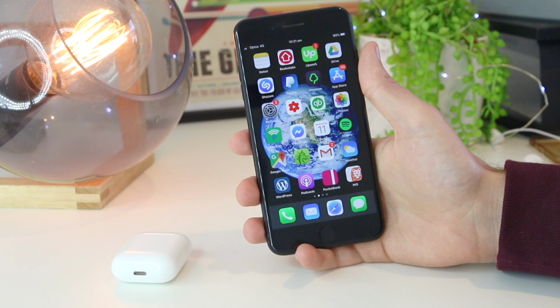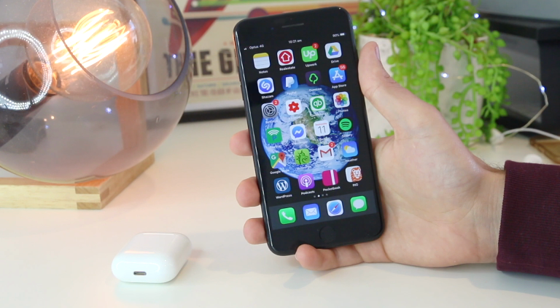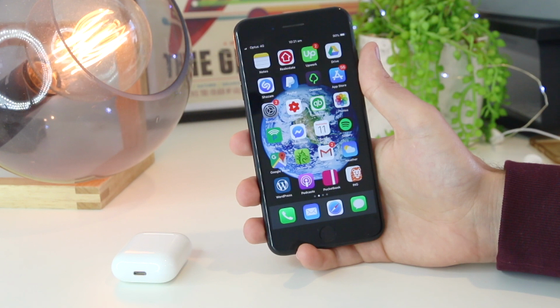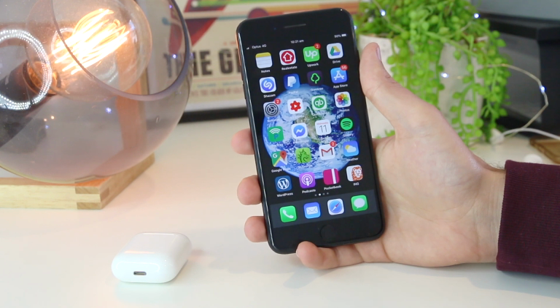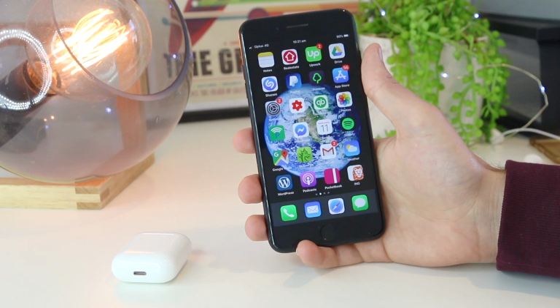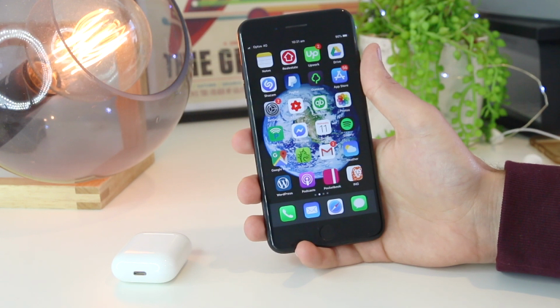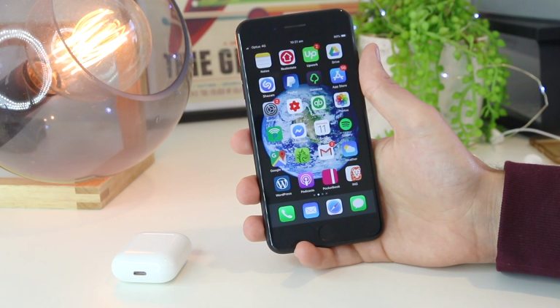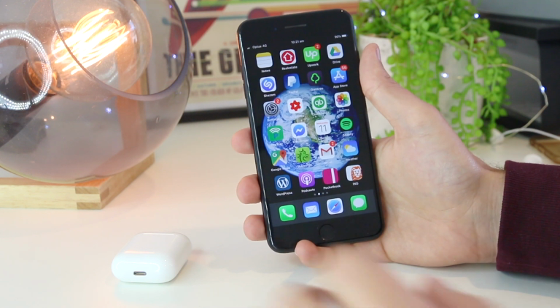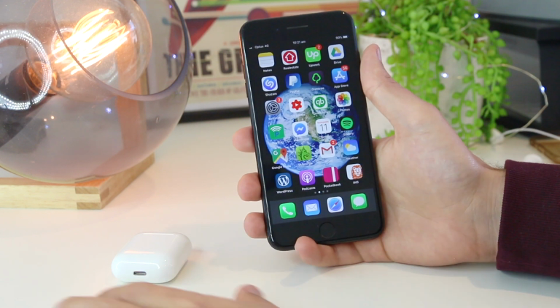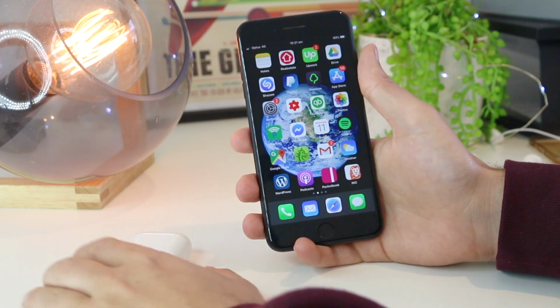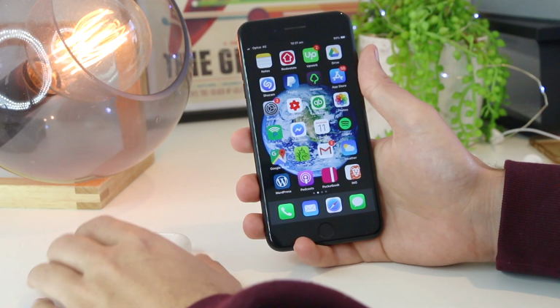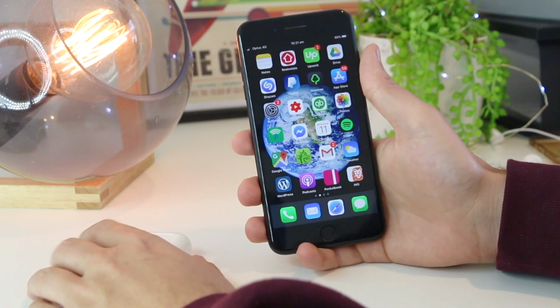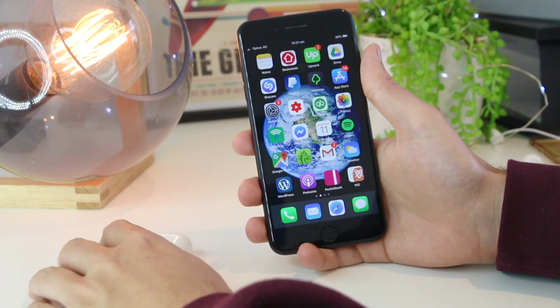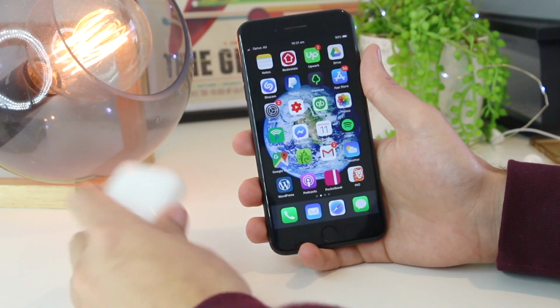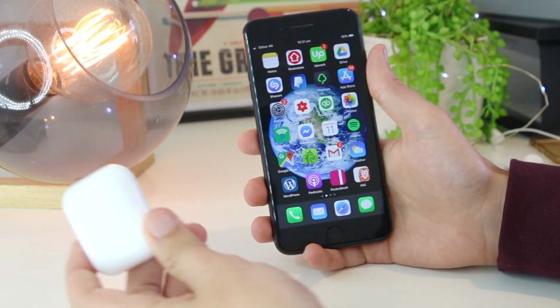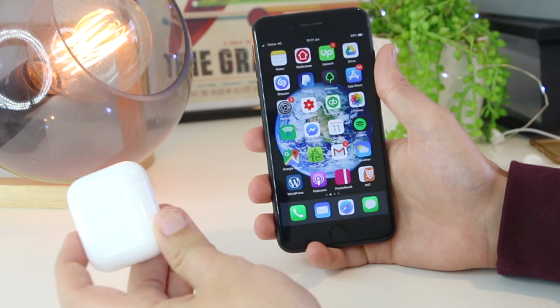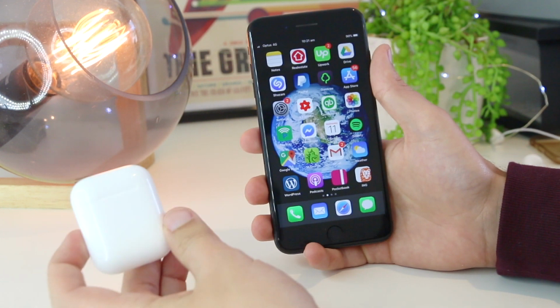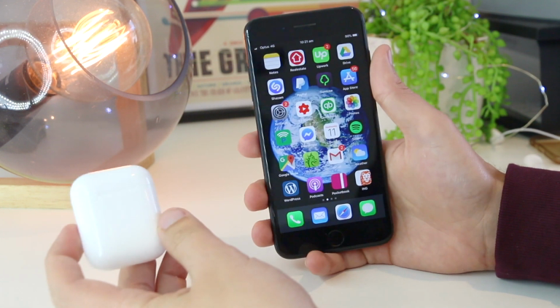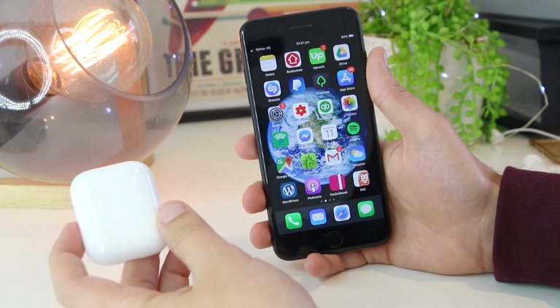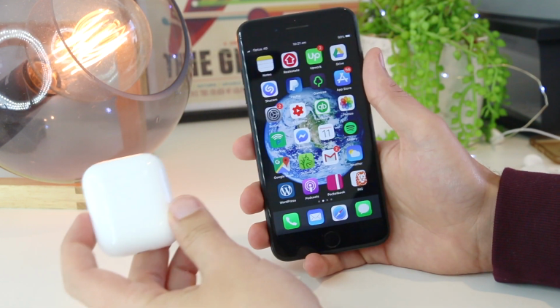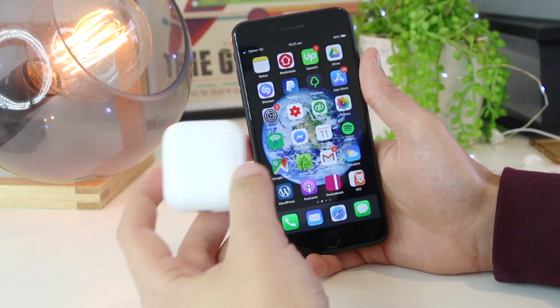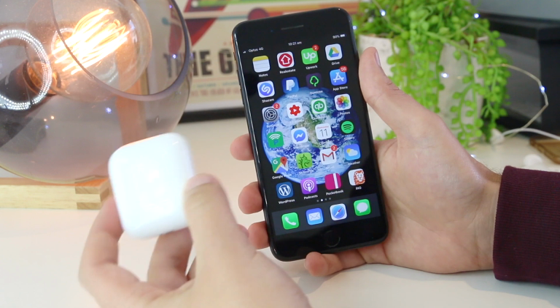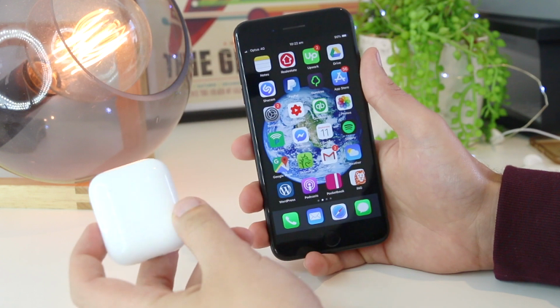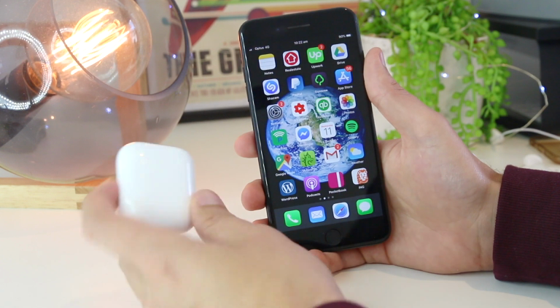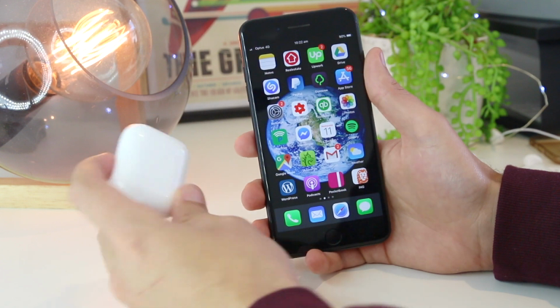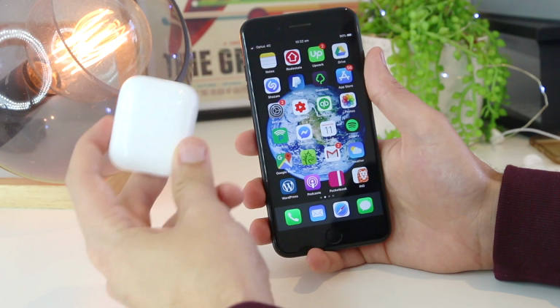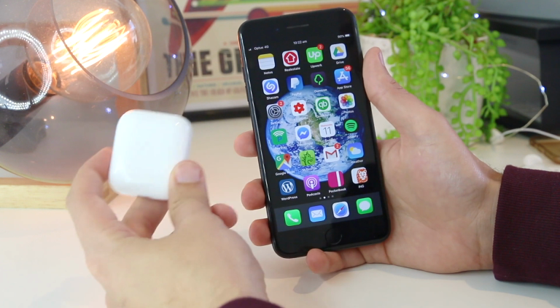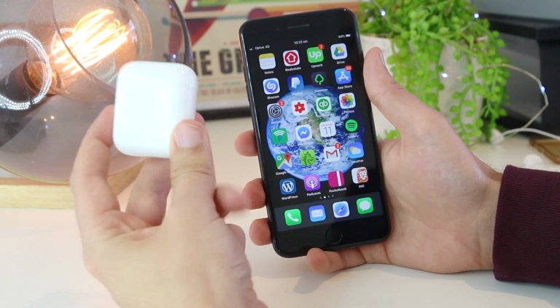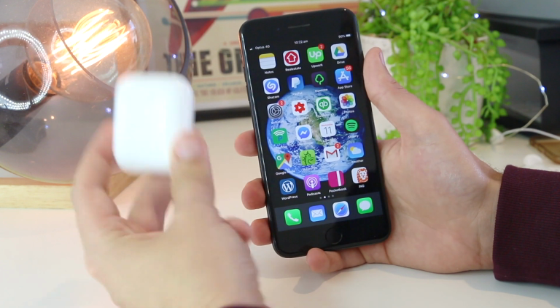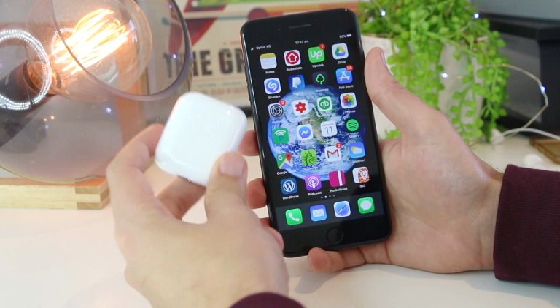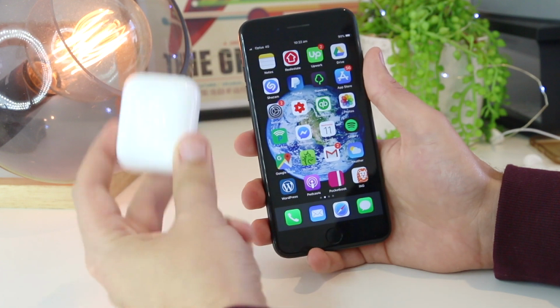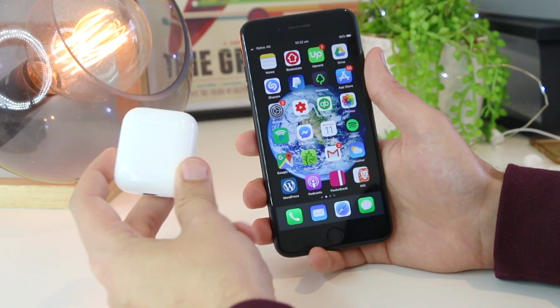Hey, what's going on everyone? In this quick video, I'm going to show you how you can fix the AirPods not connecting to the iPhone issue.